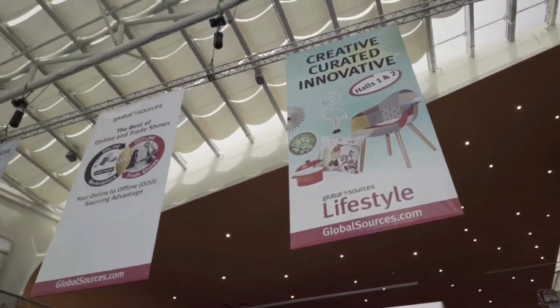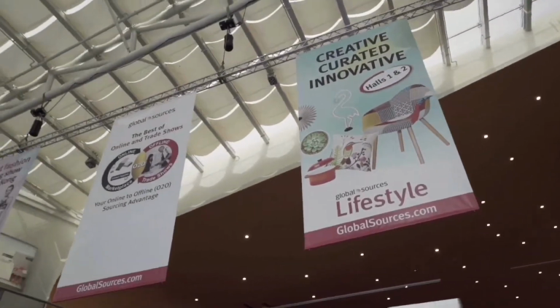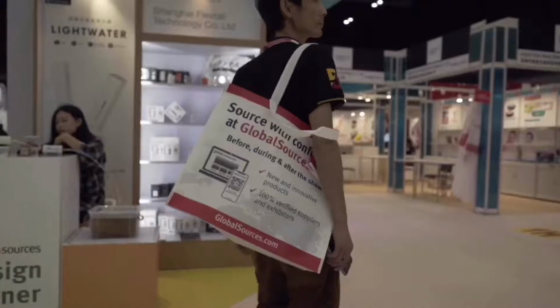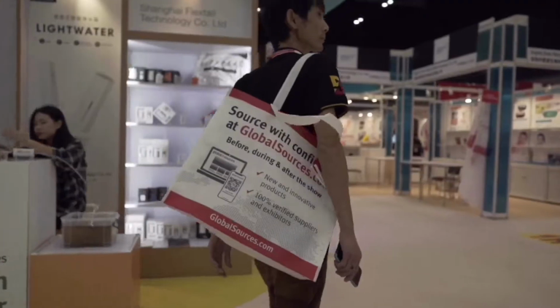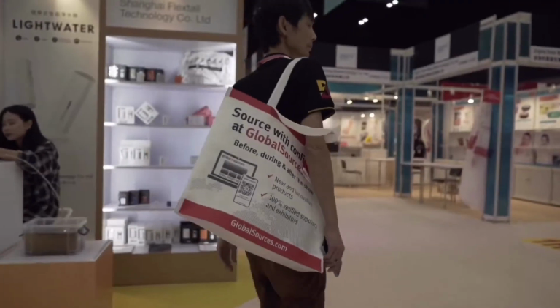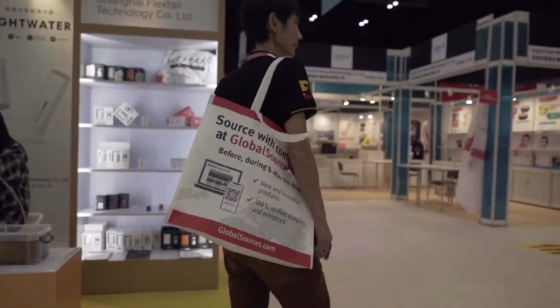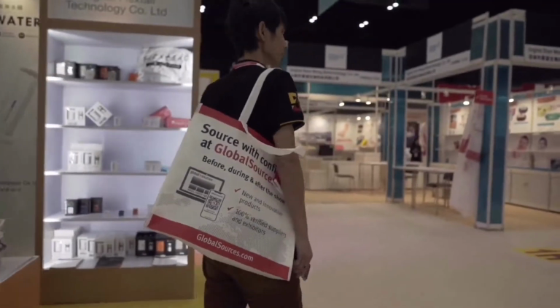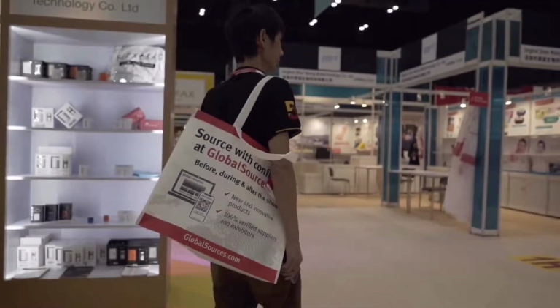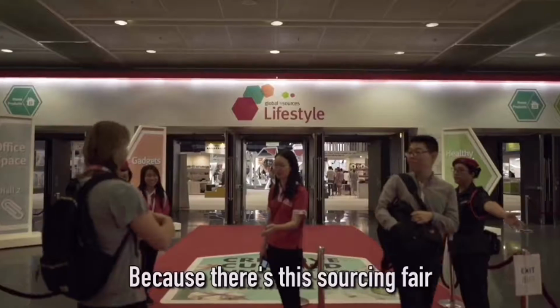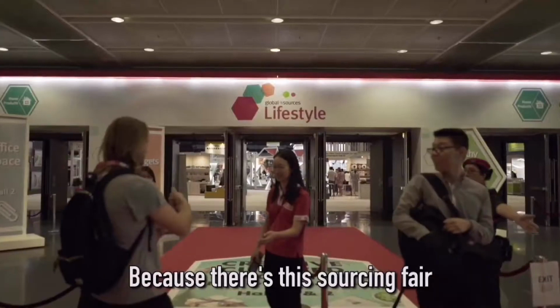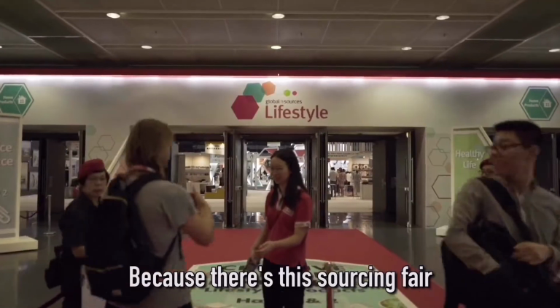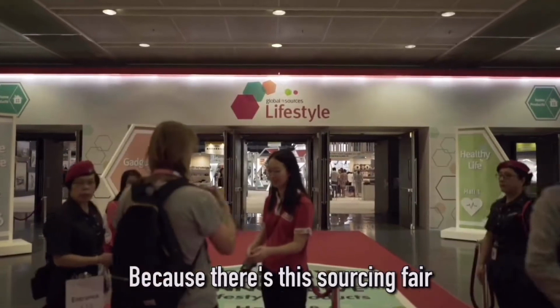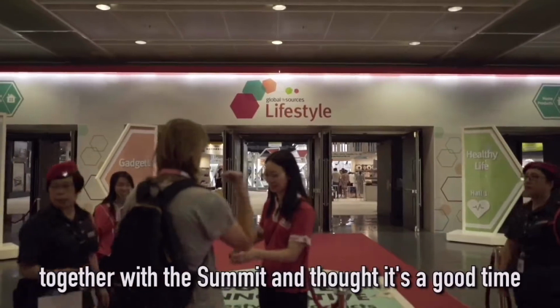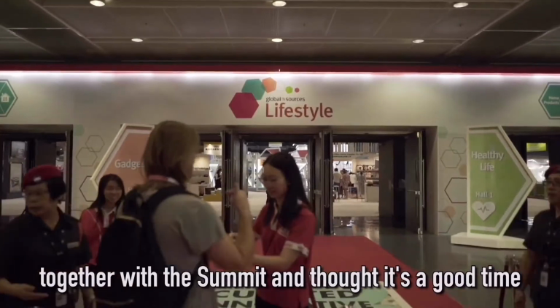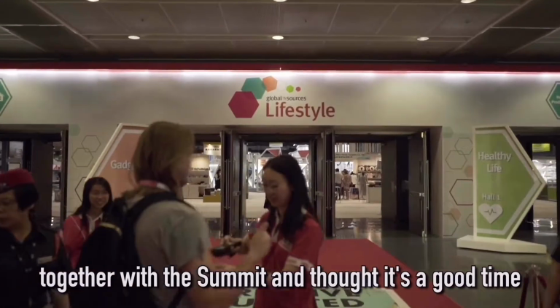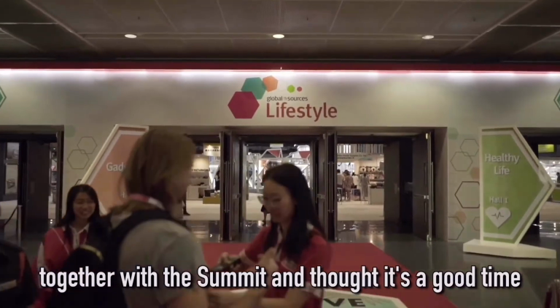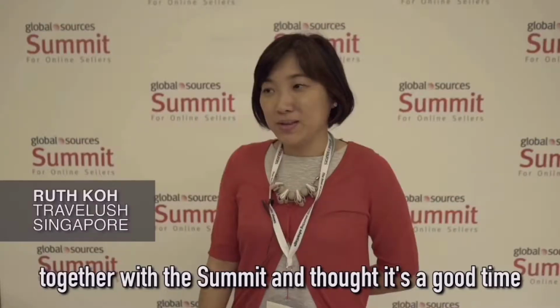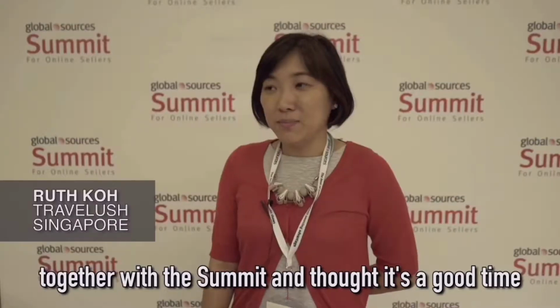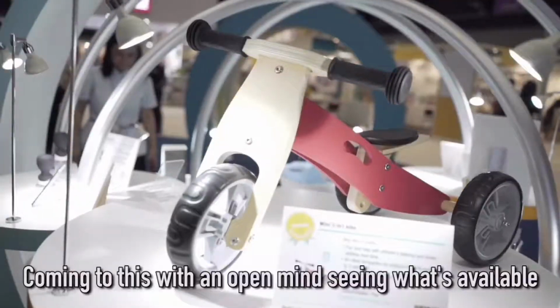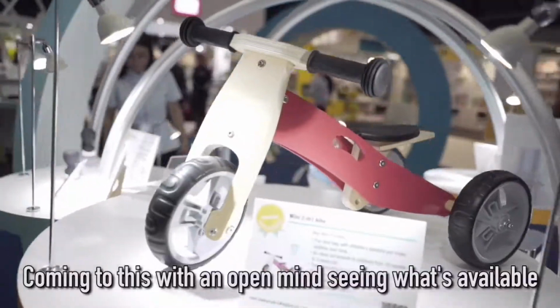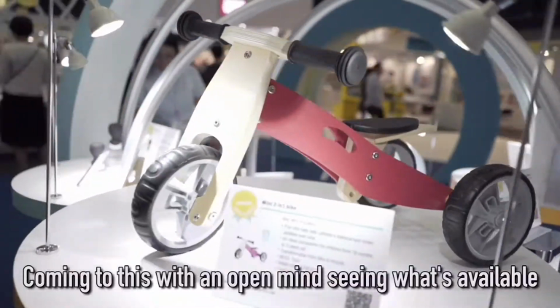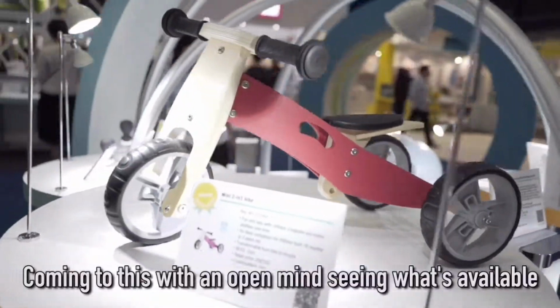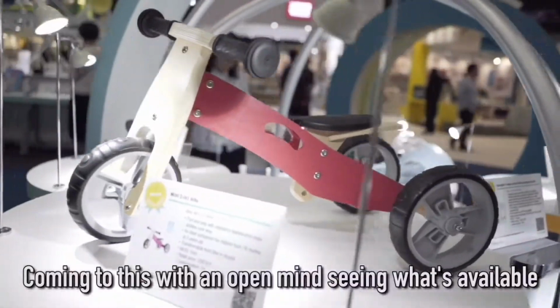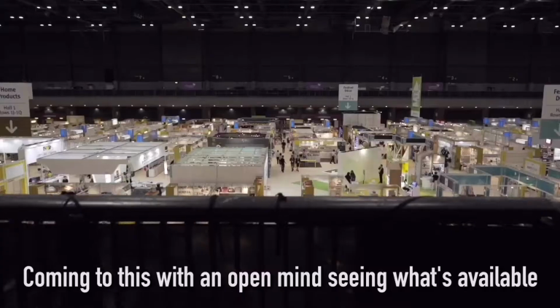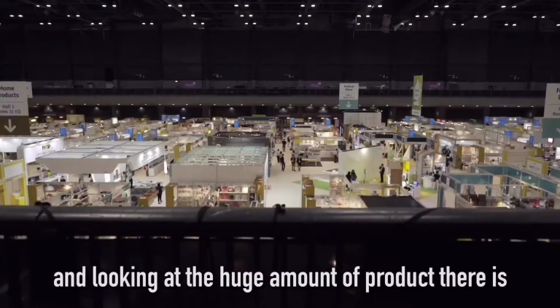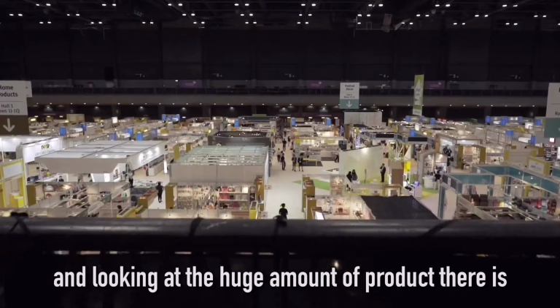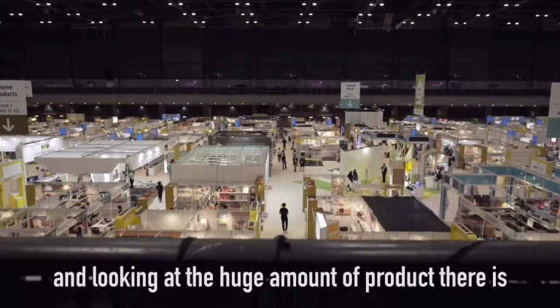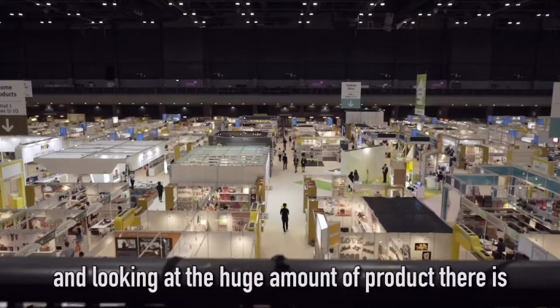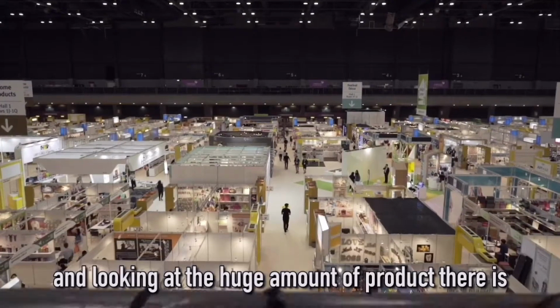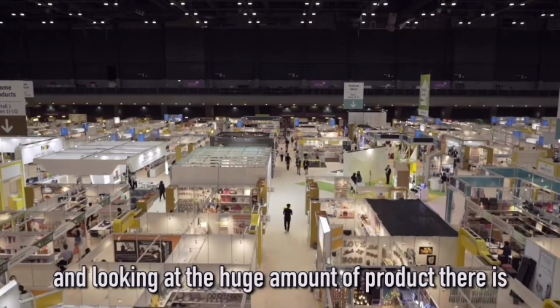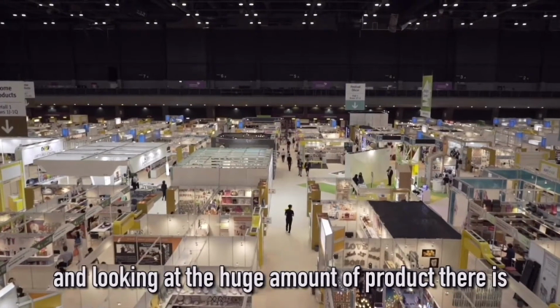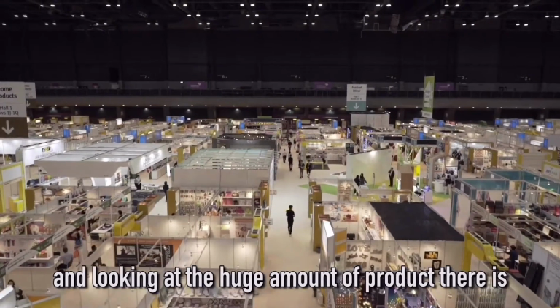My purpose is to really look around the Sourcing Fair together with the summit. I'm seeing what's available and looking at the huge amount of products here.